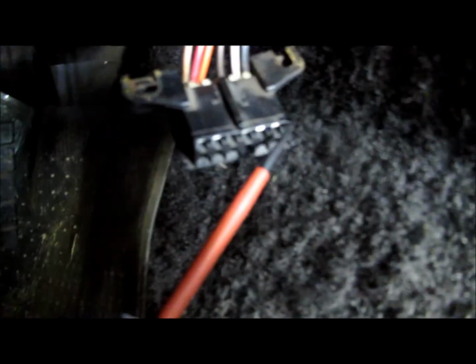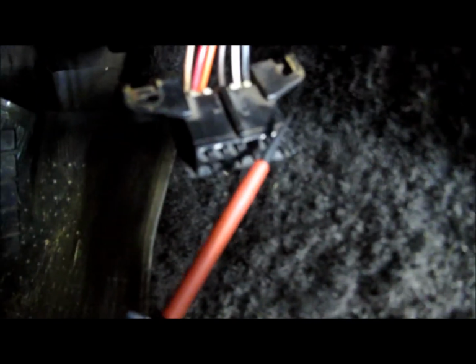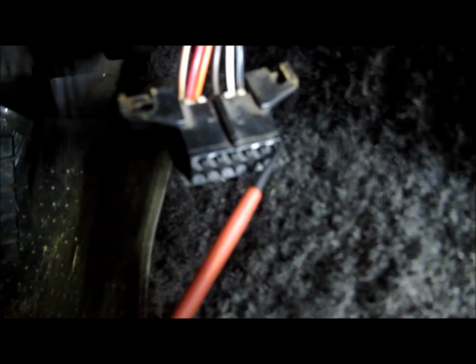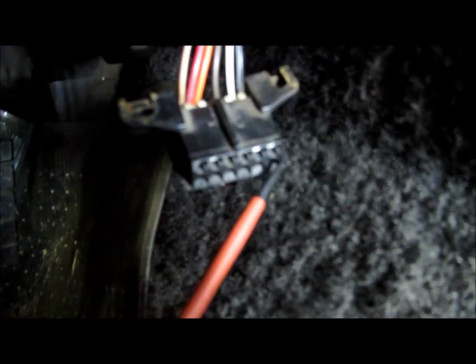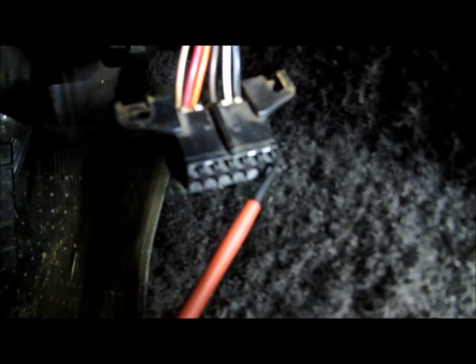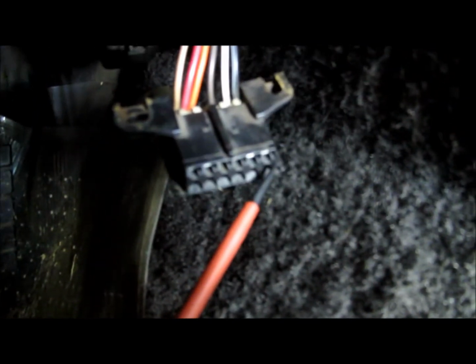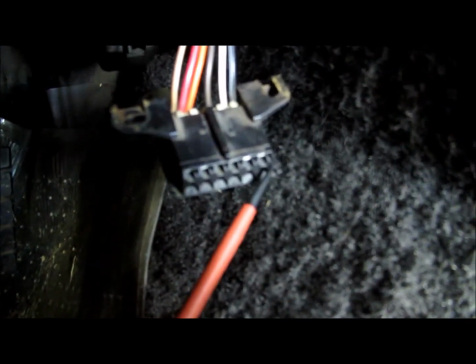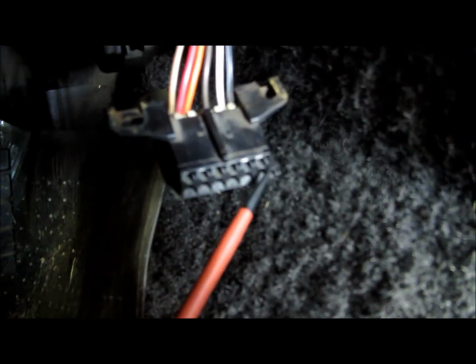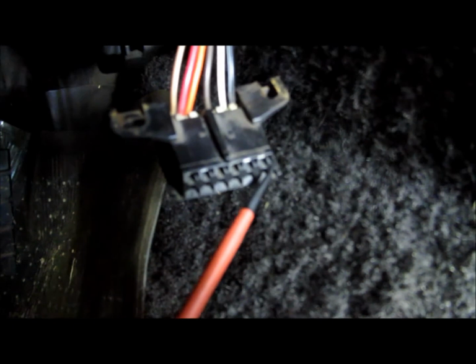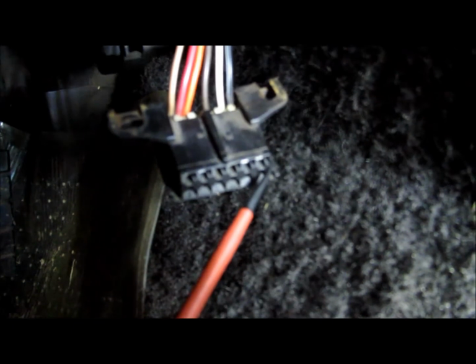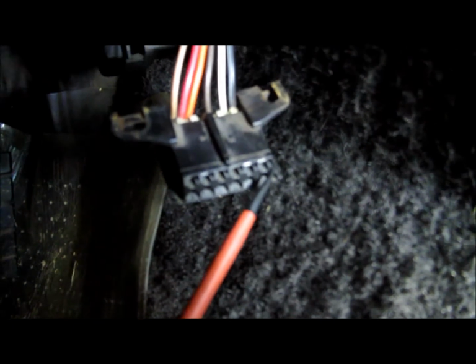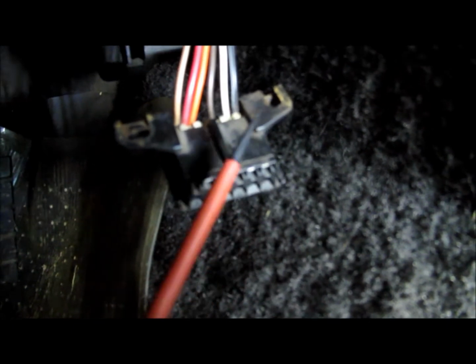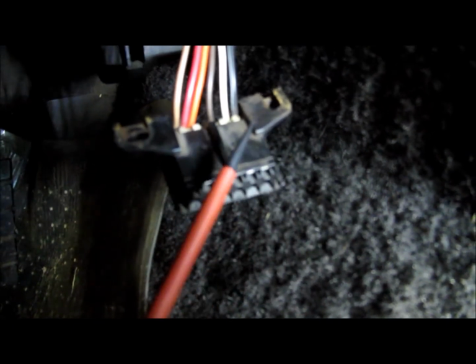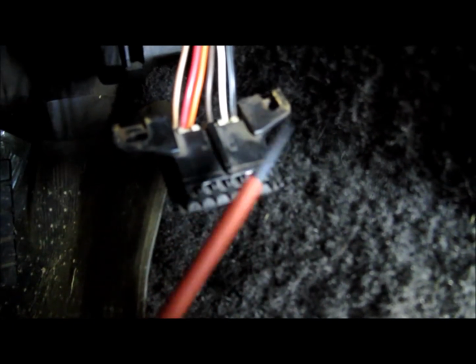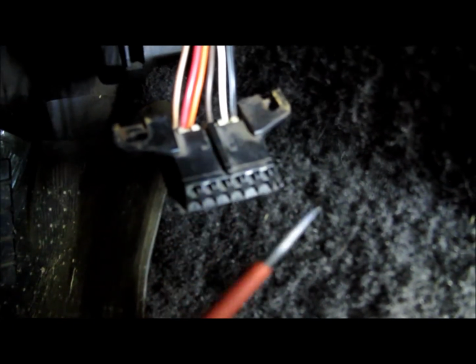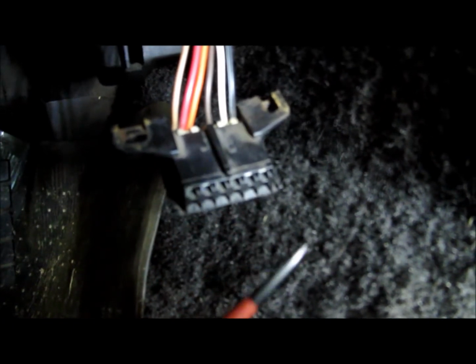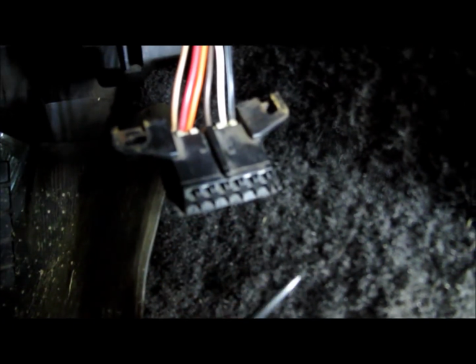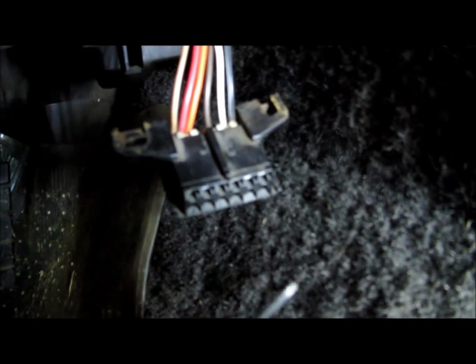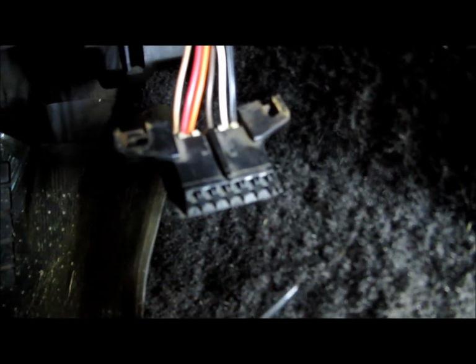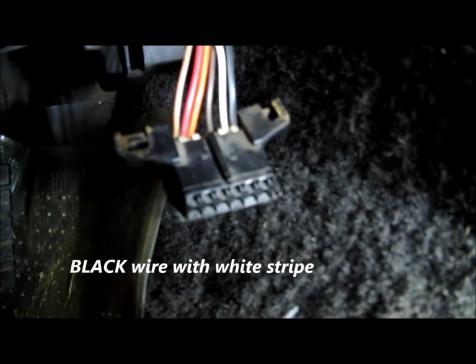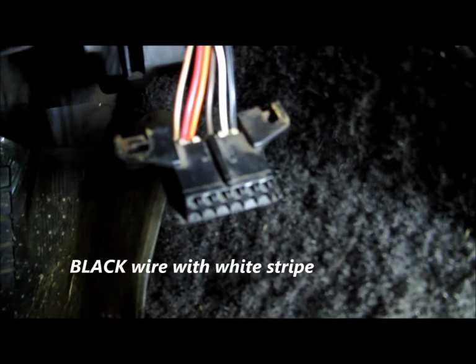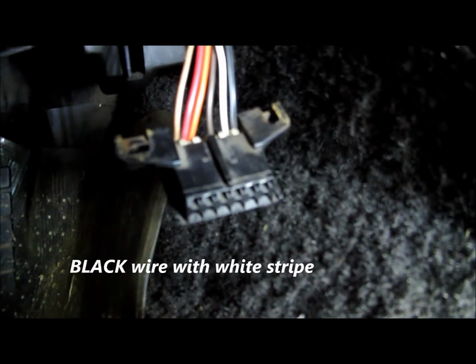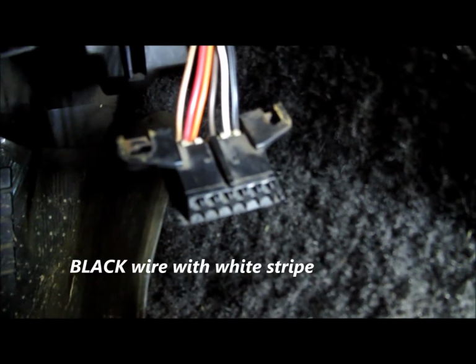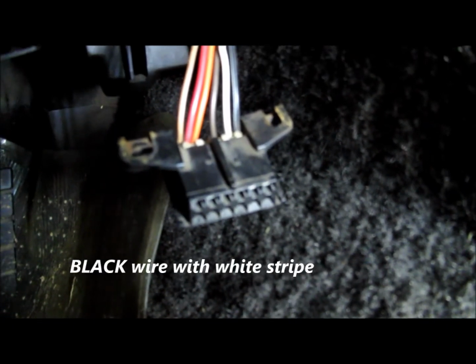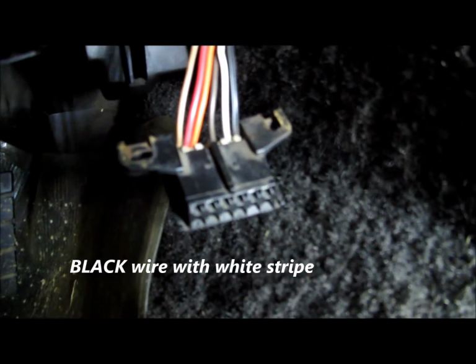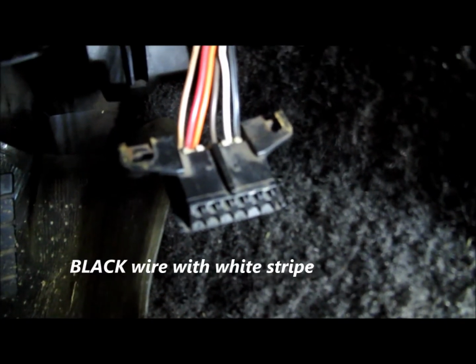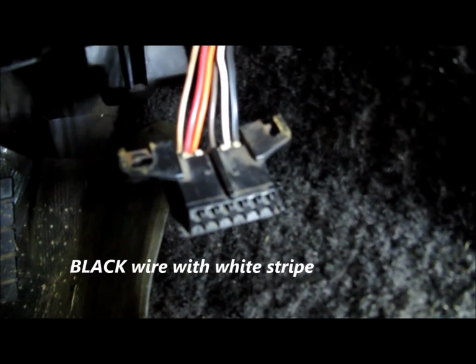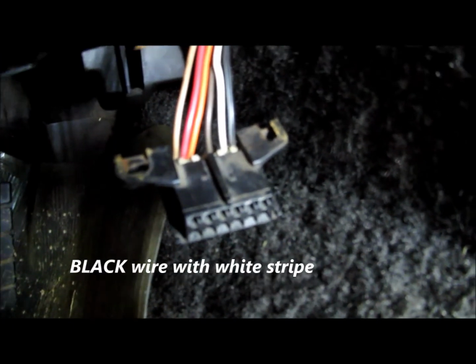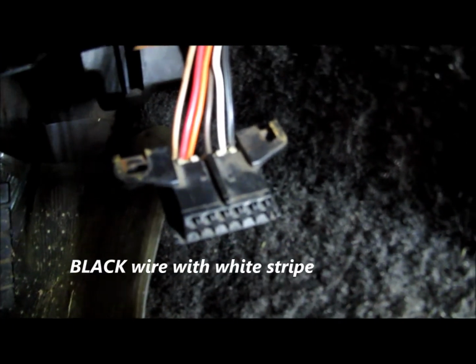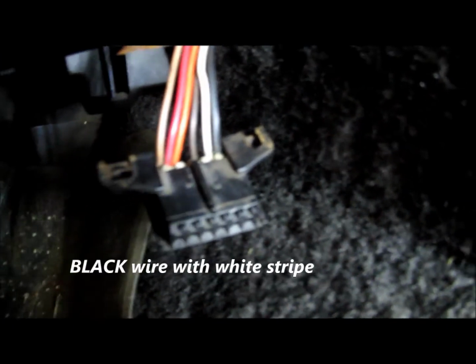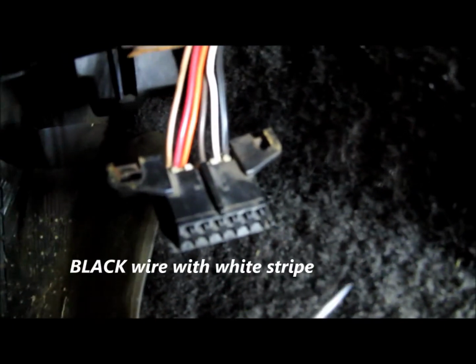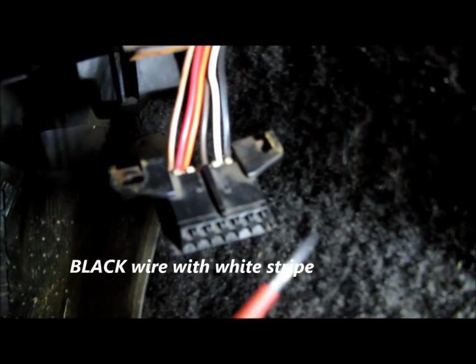Pin A over here is a black and white wire, and it's the ground.